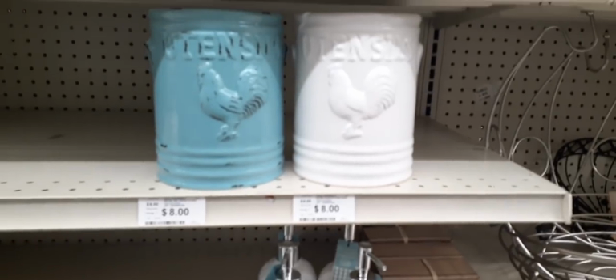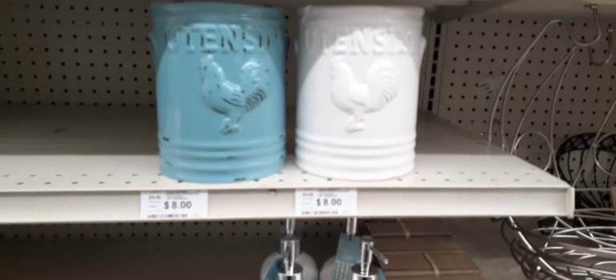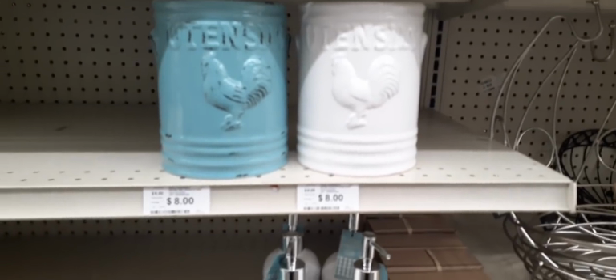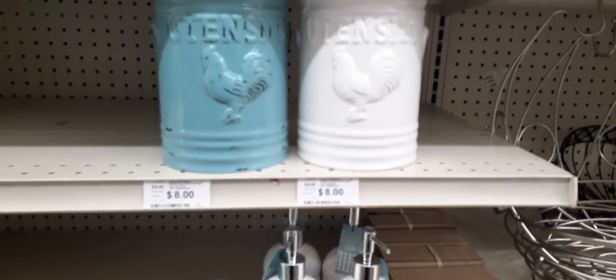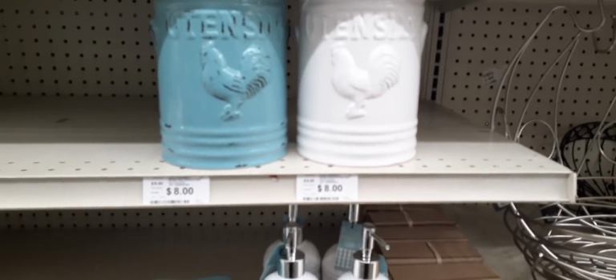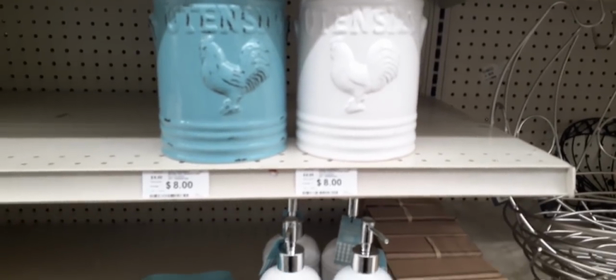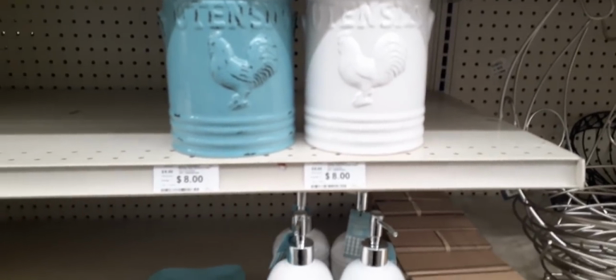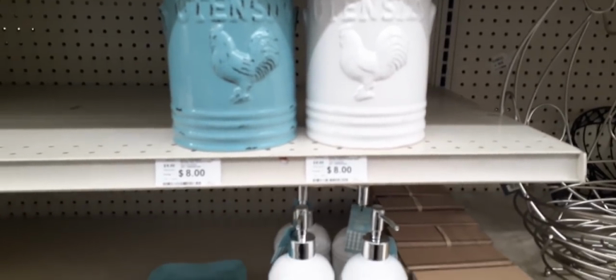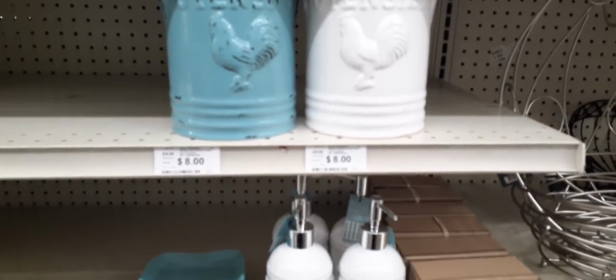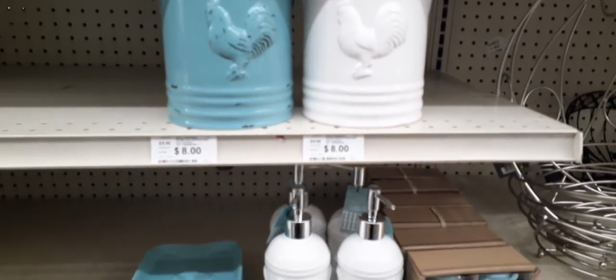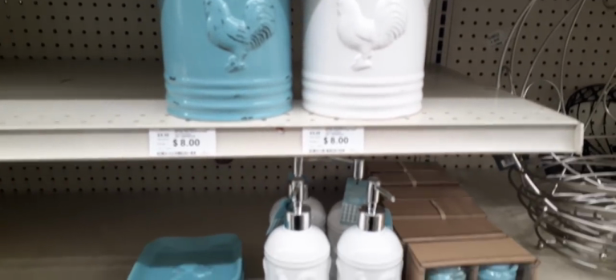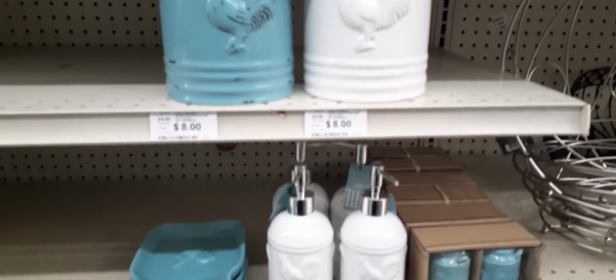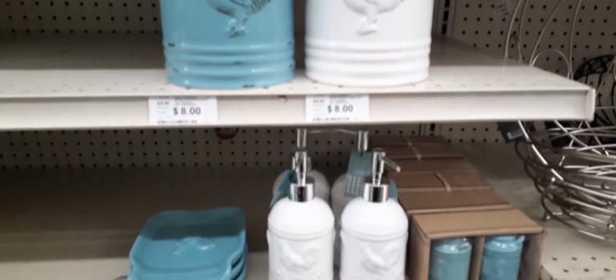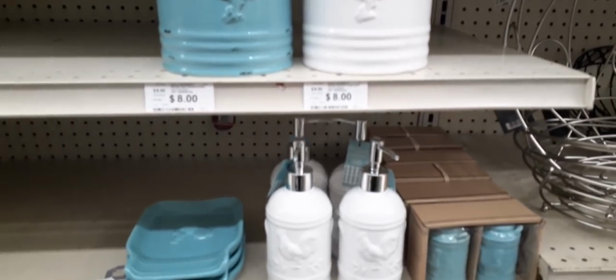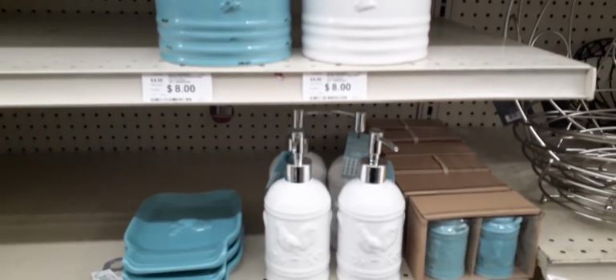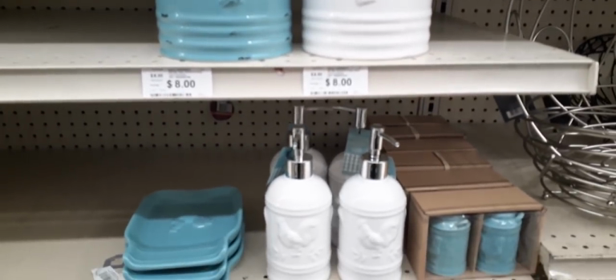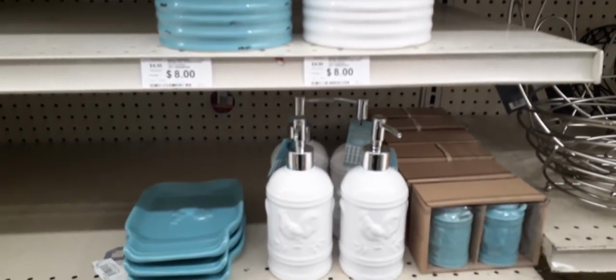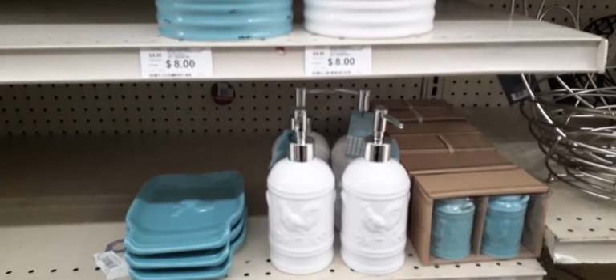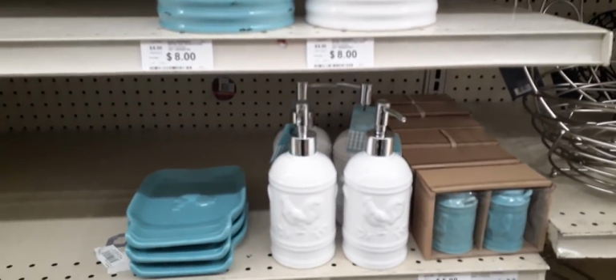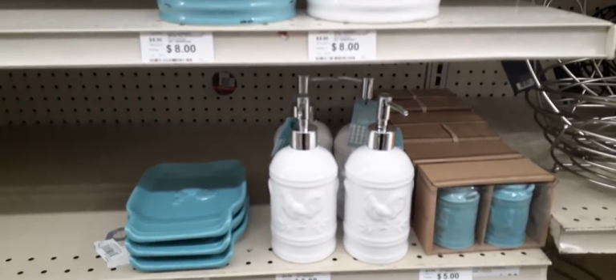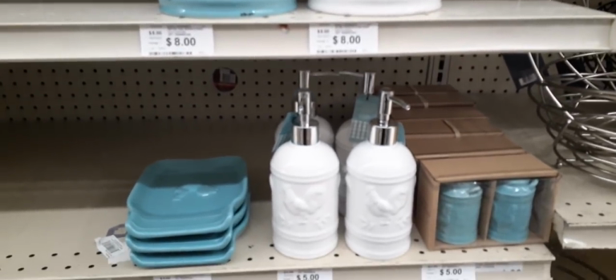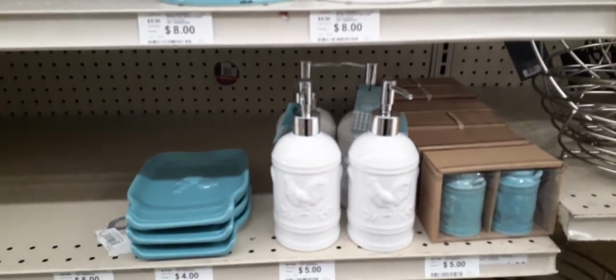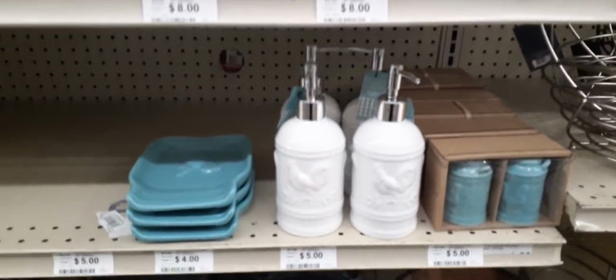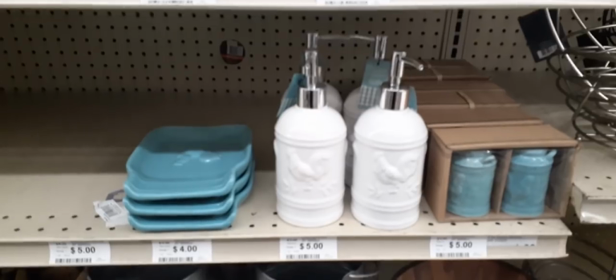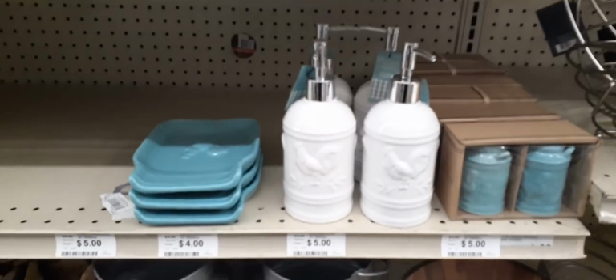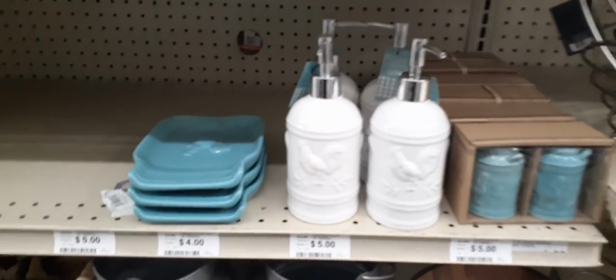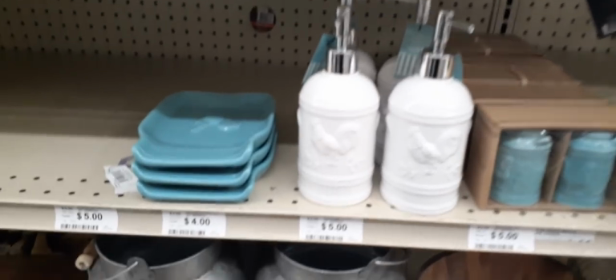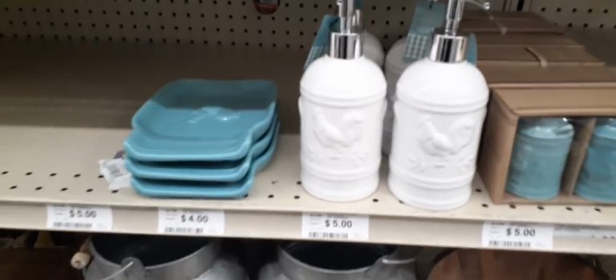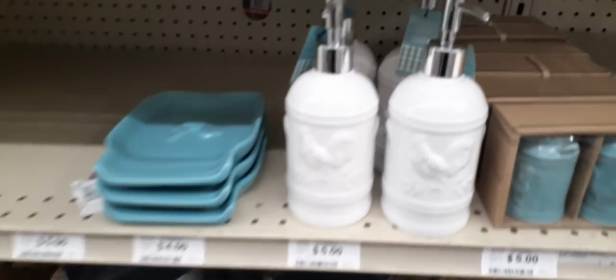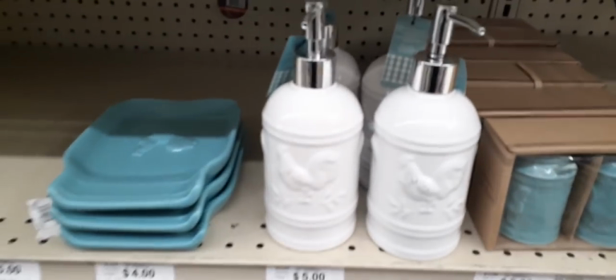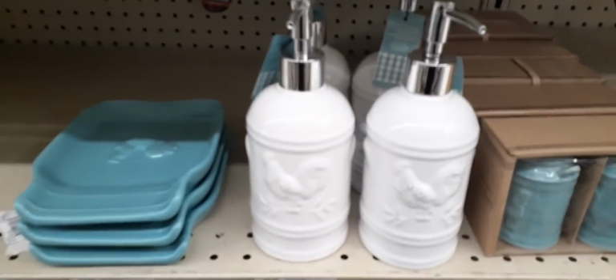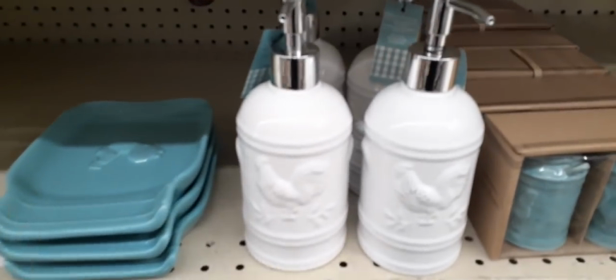Hello friends, they are having a sale at Big Lots, so I thought we would come and check it out. Let's just get right into it.